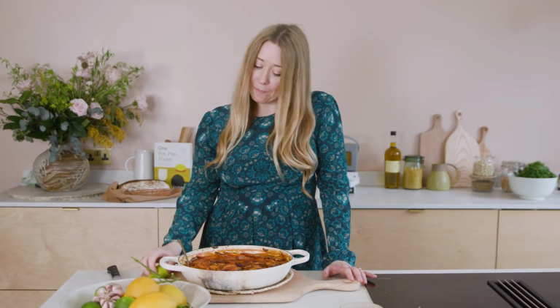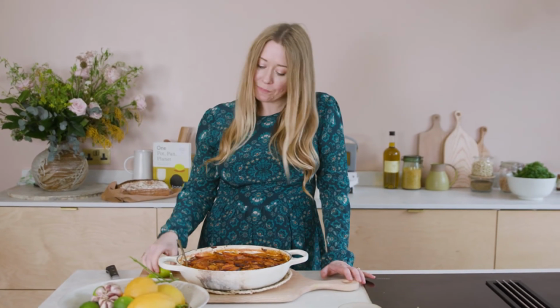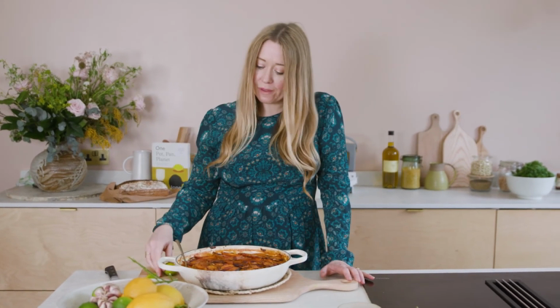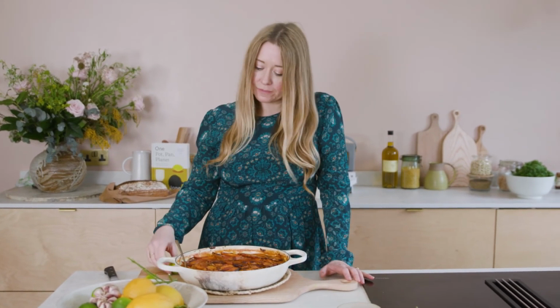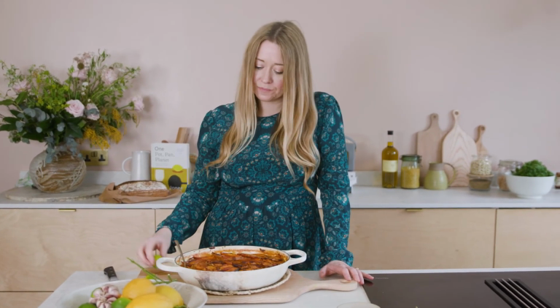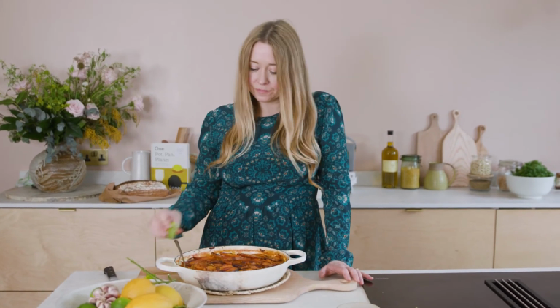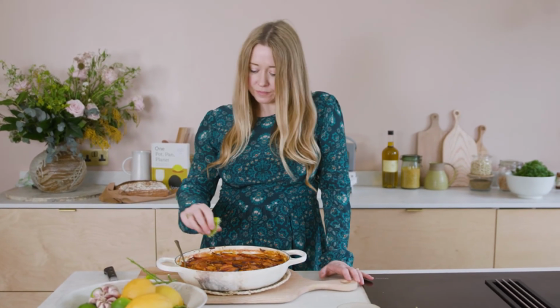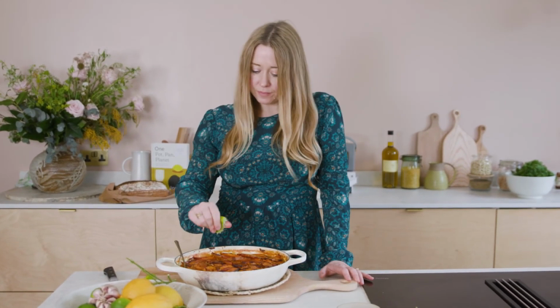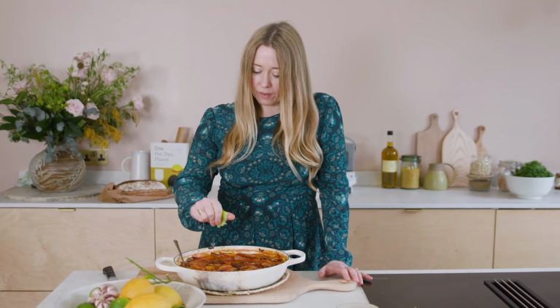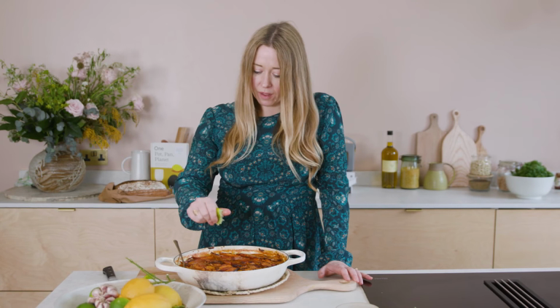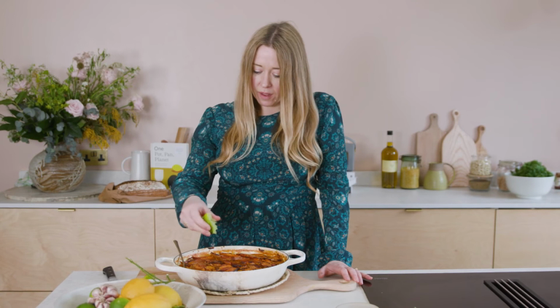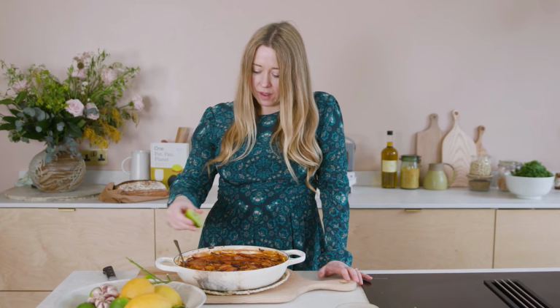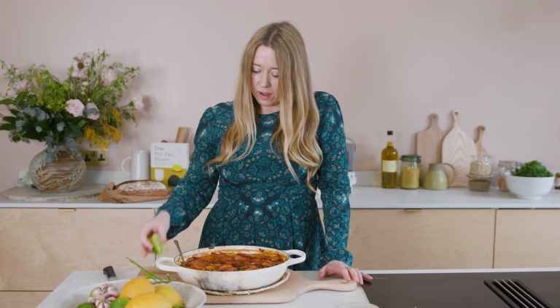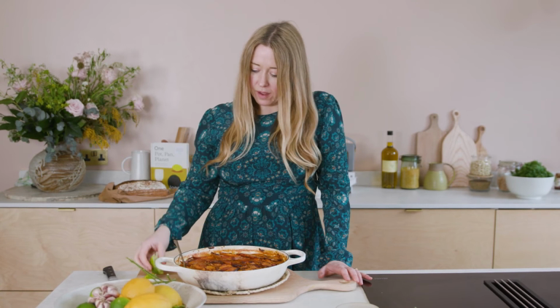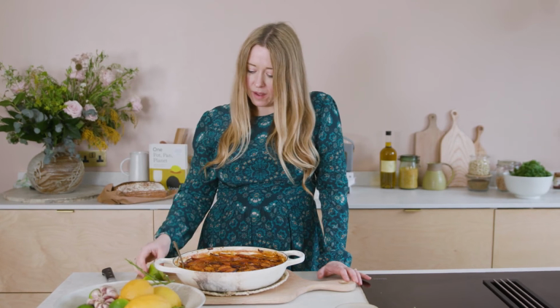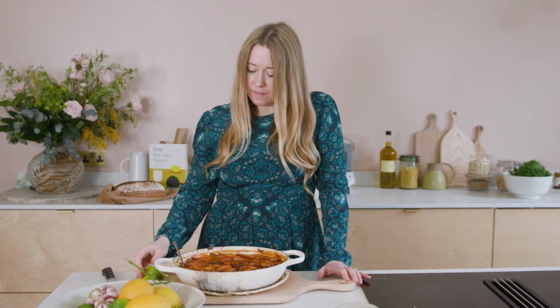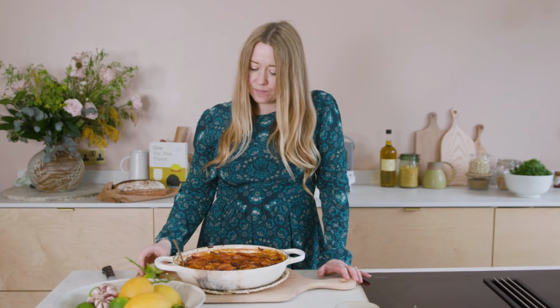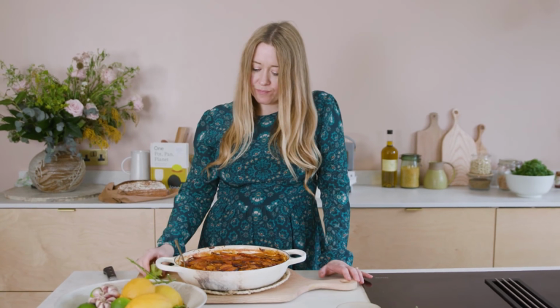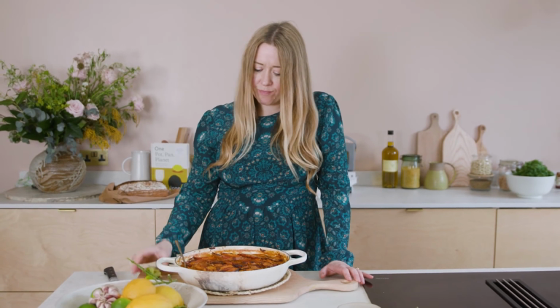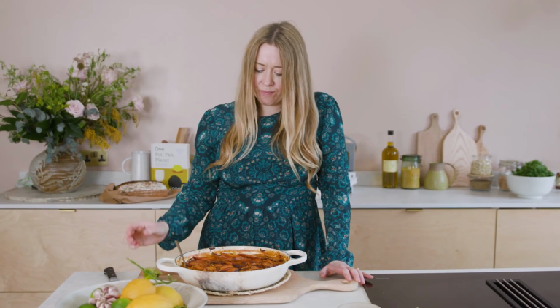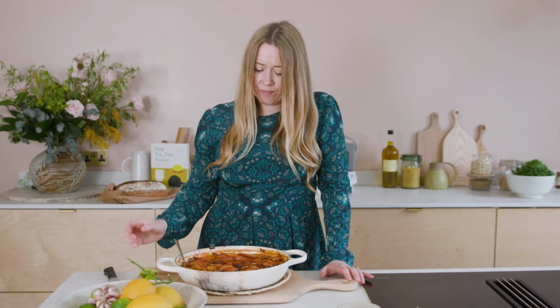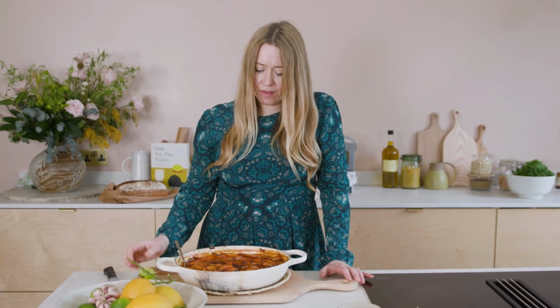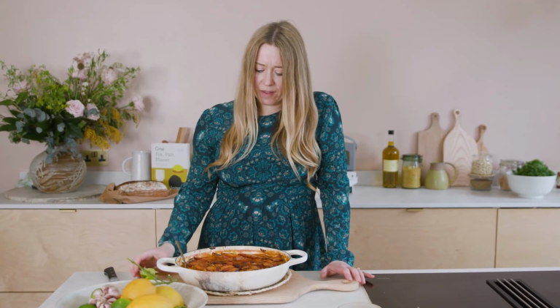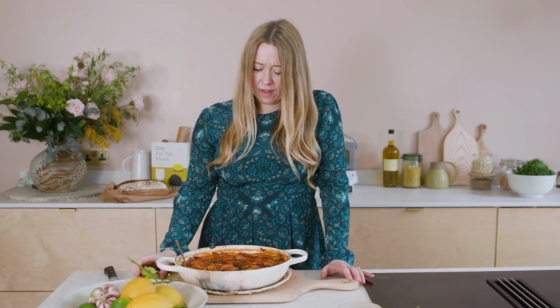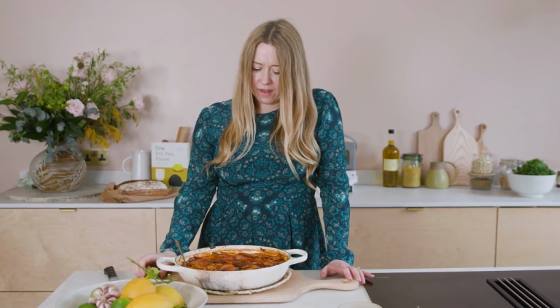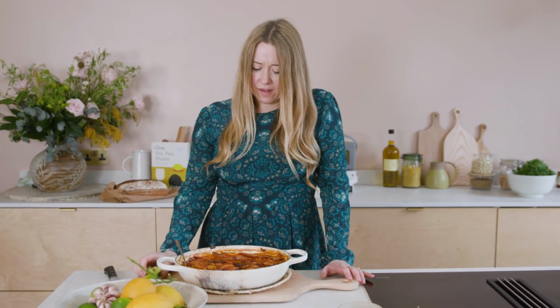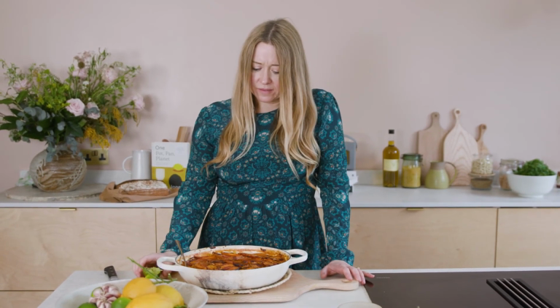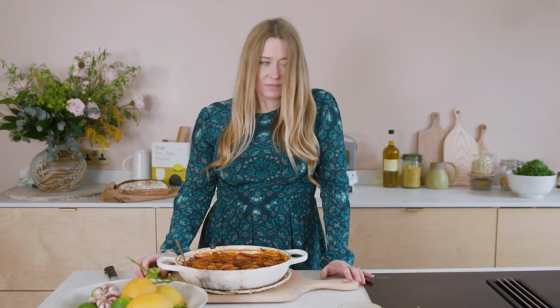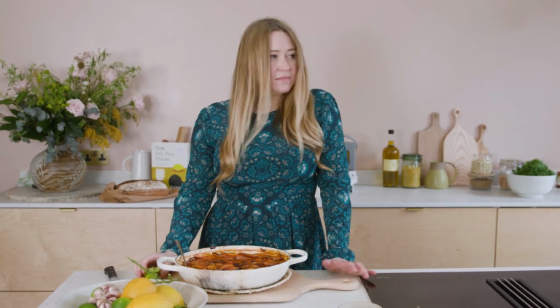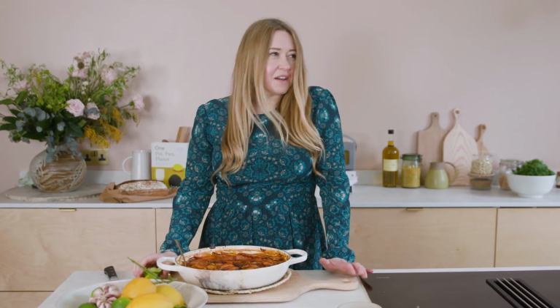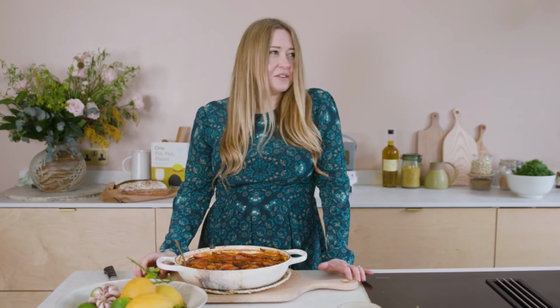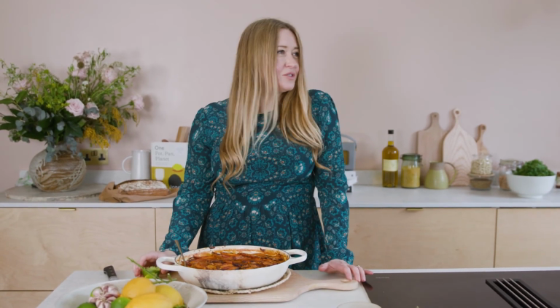How many times have you made it, Hannah? Like a hundred.